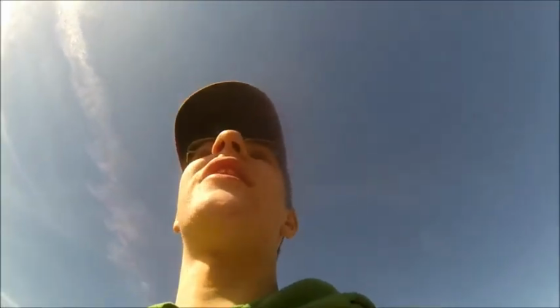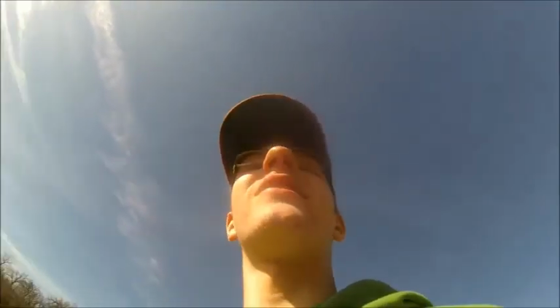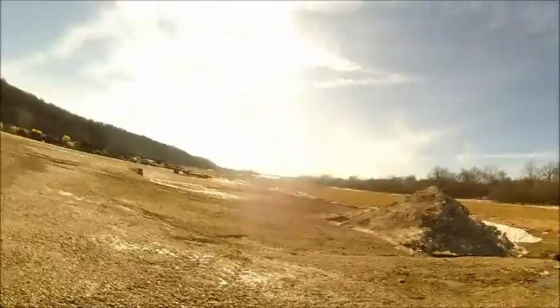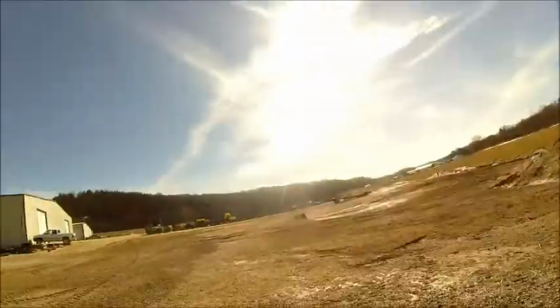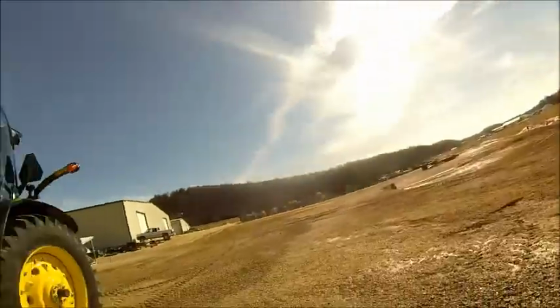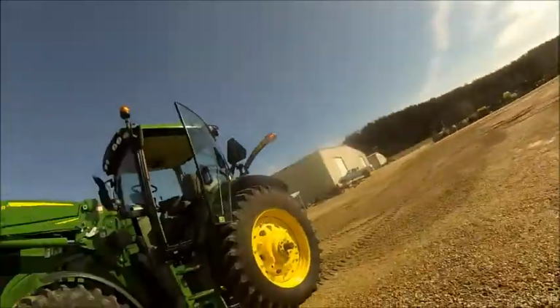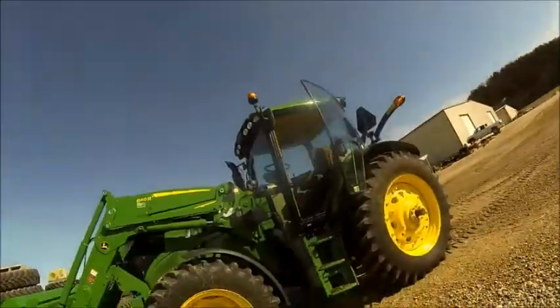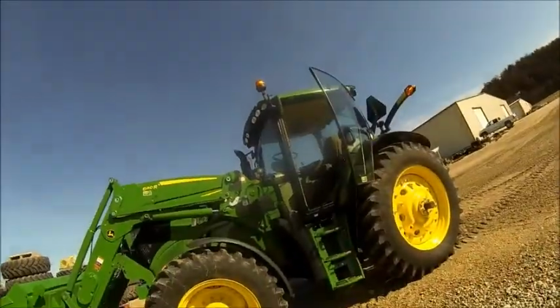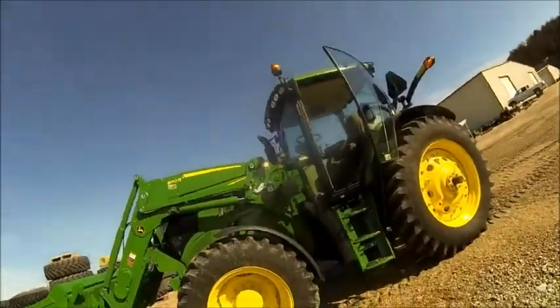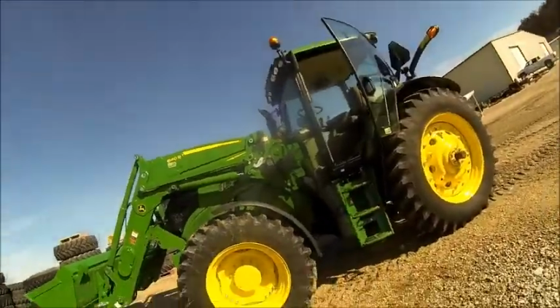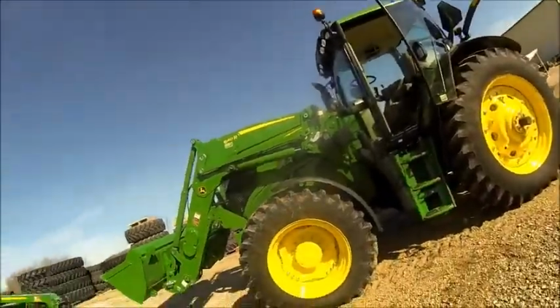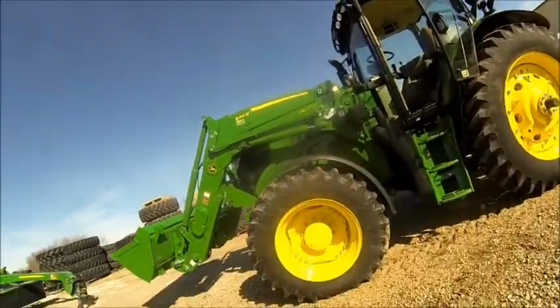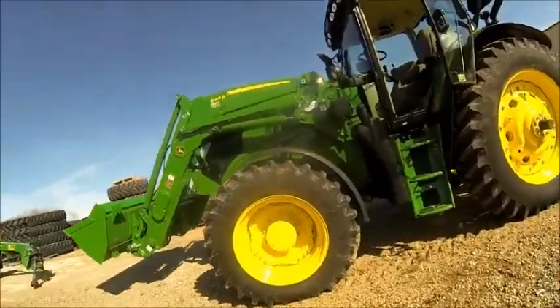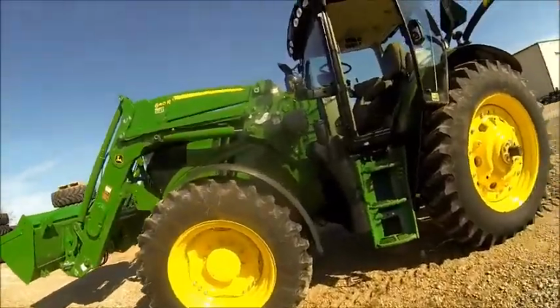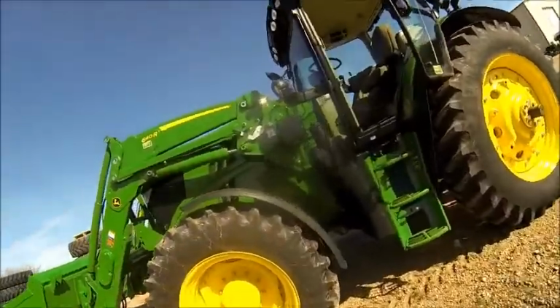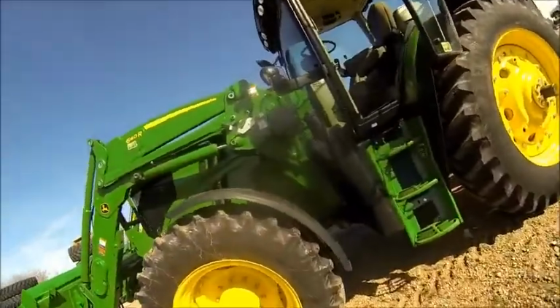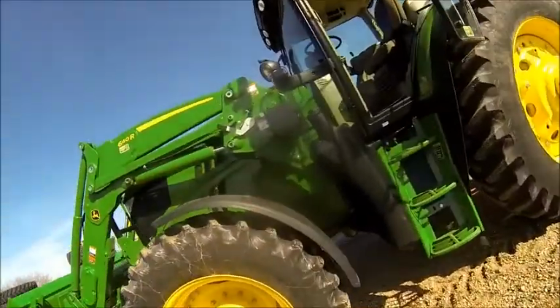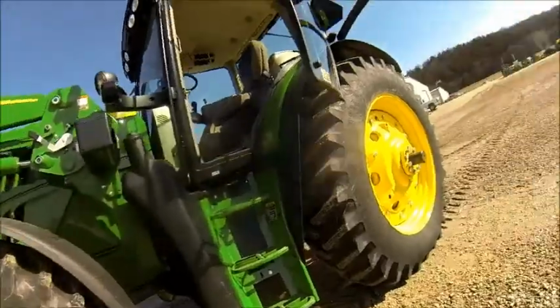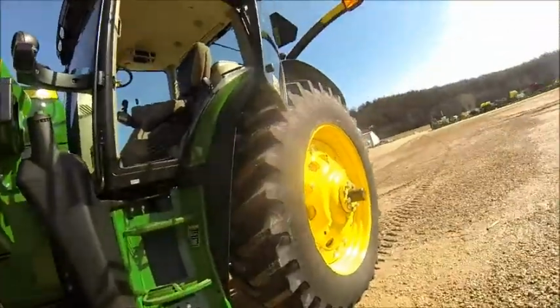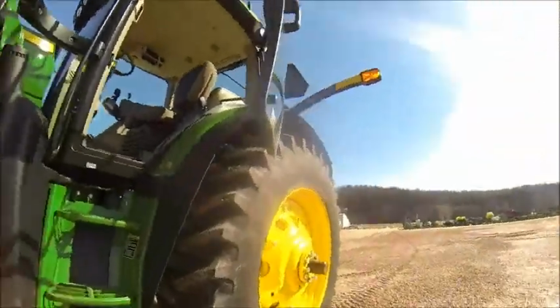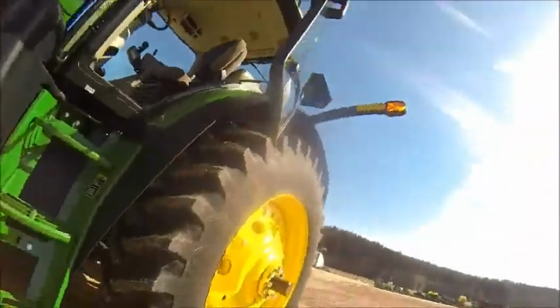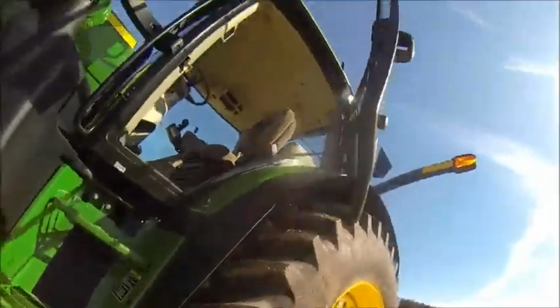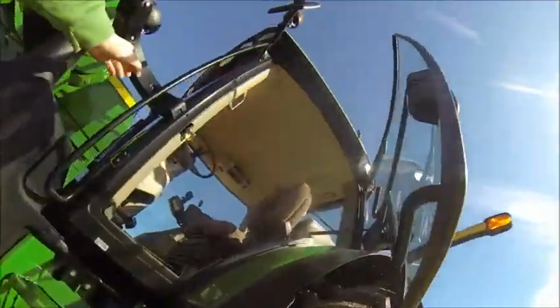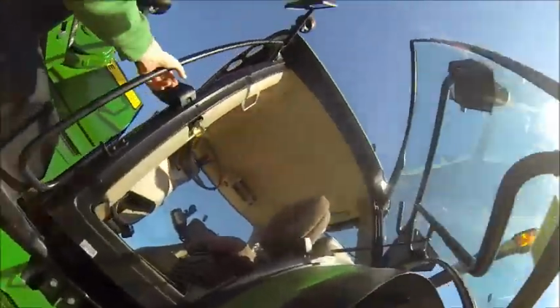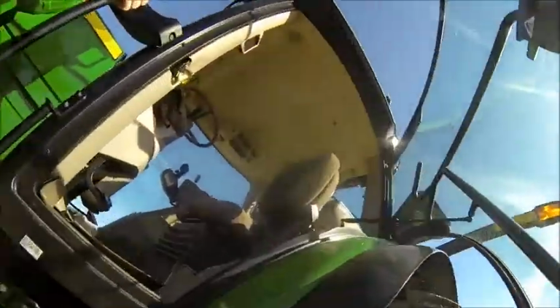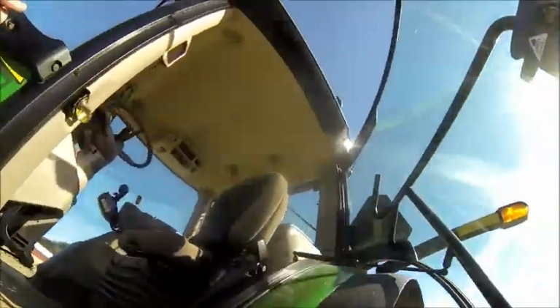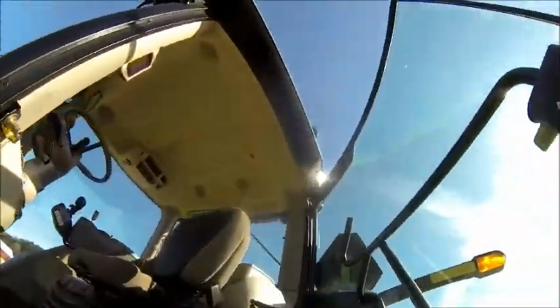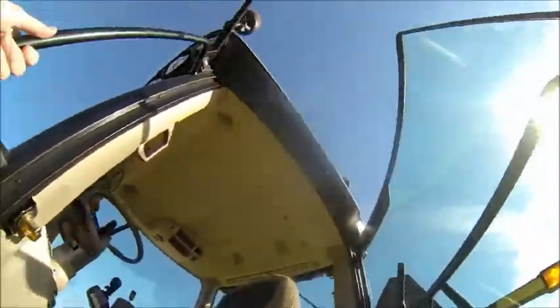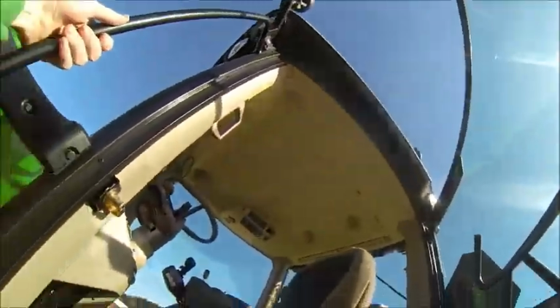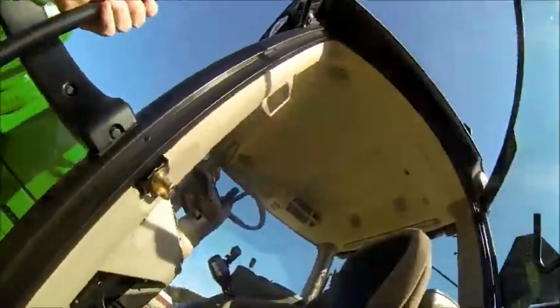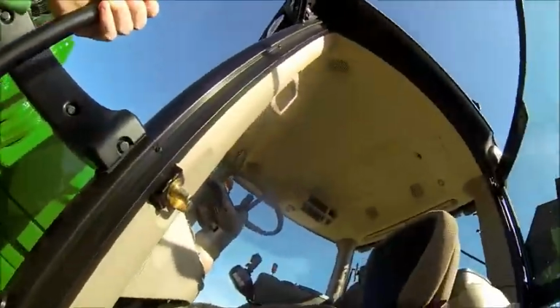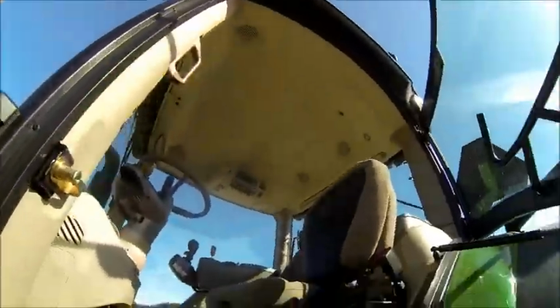We are out here at Bonesteiner and I am driving the new tractor — the 6150. I want to make sure my feet are clean.